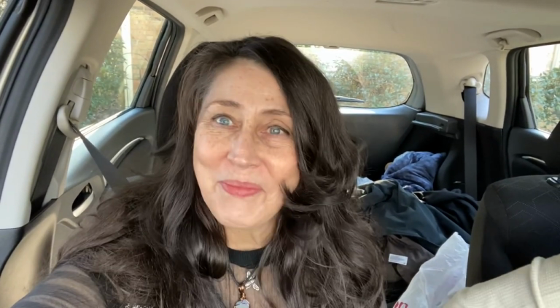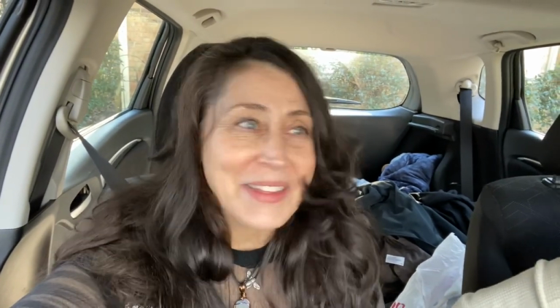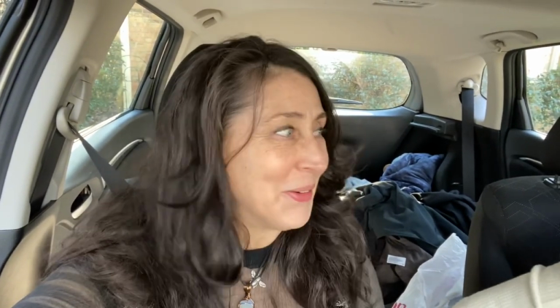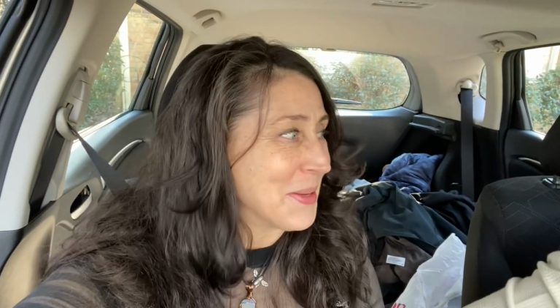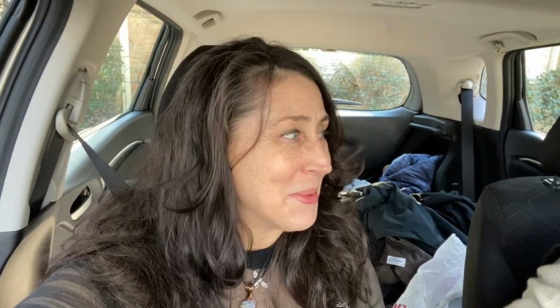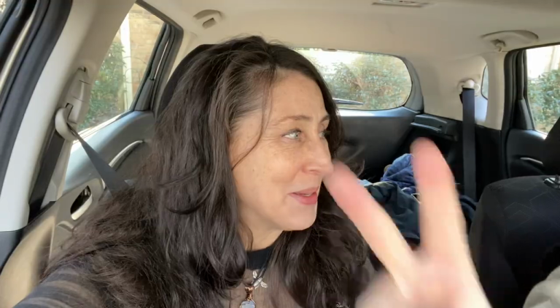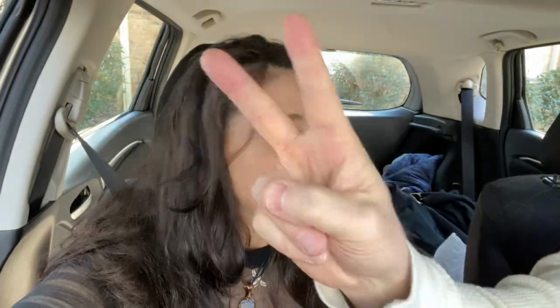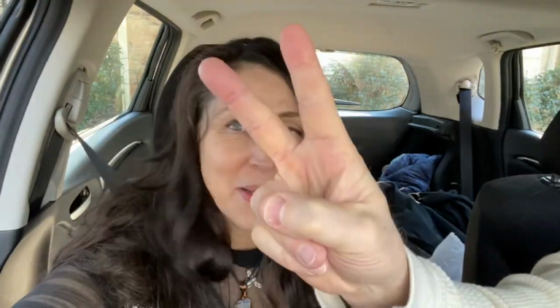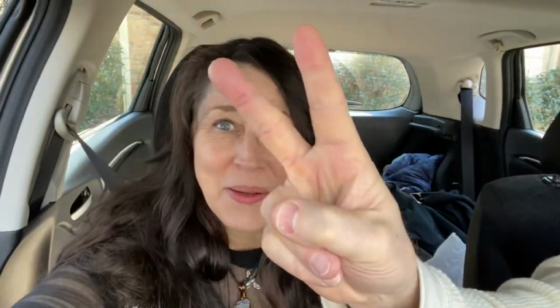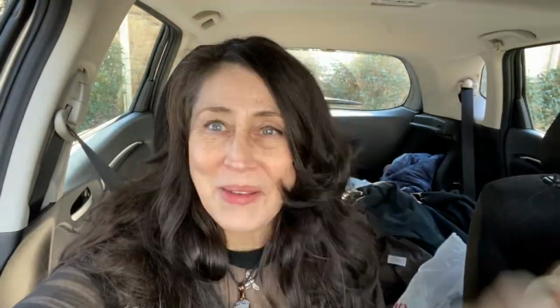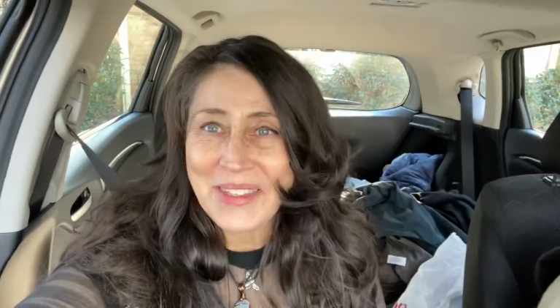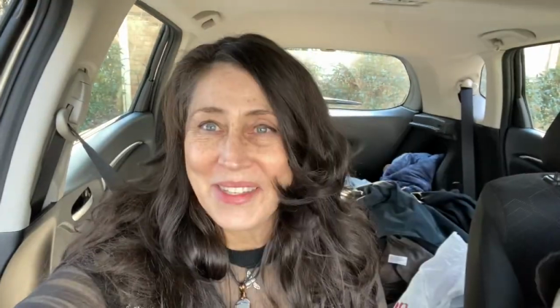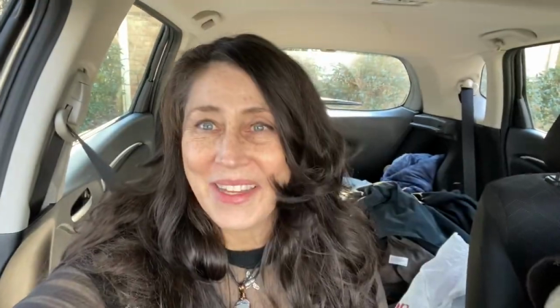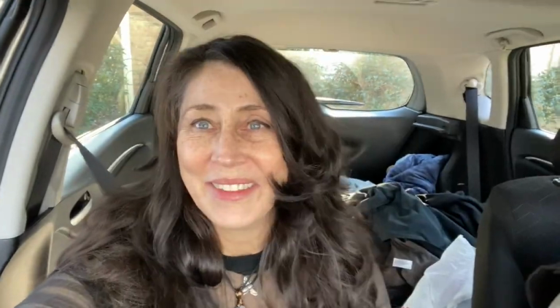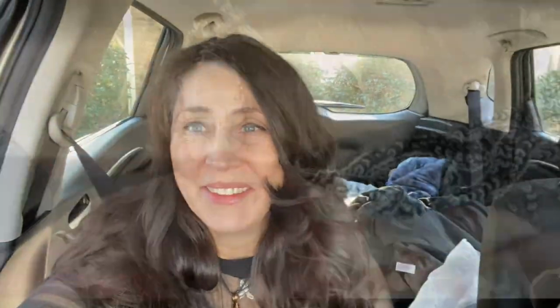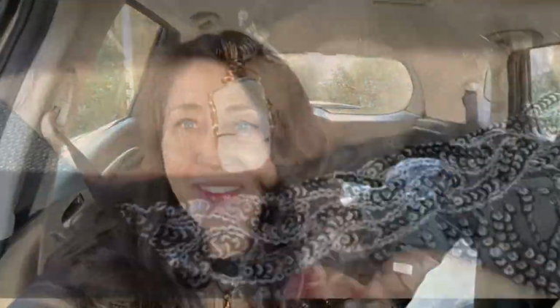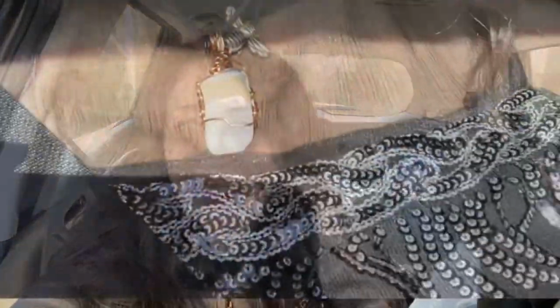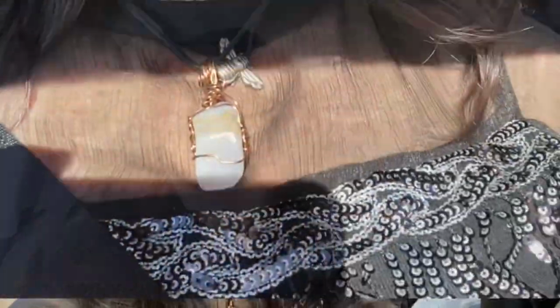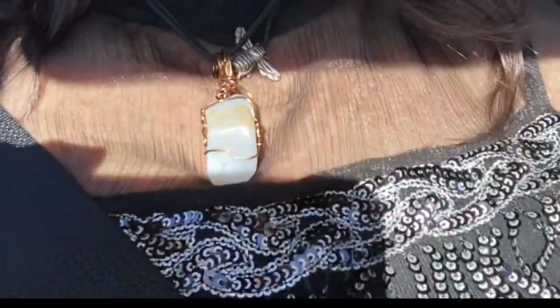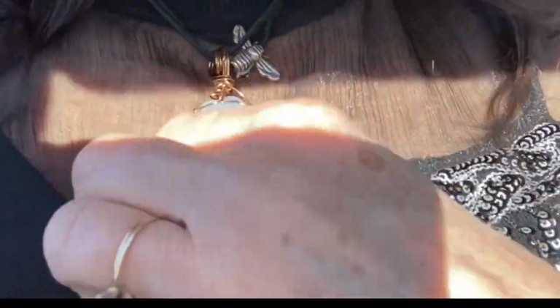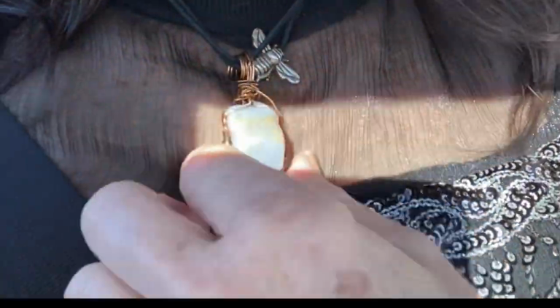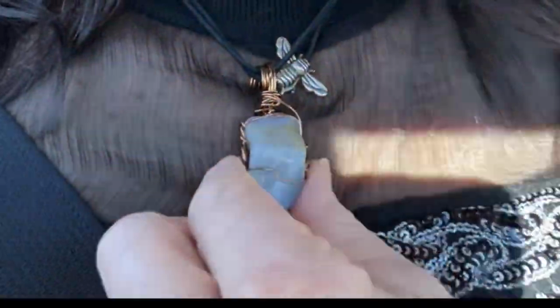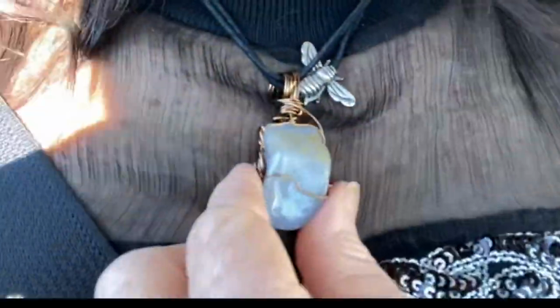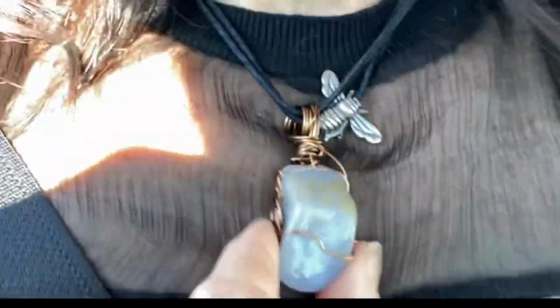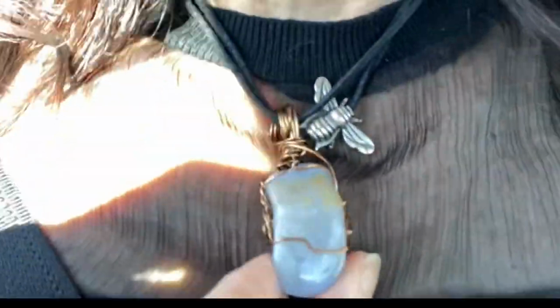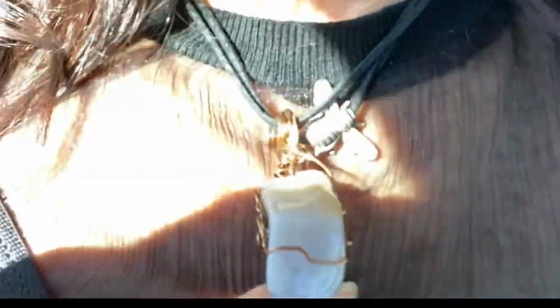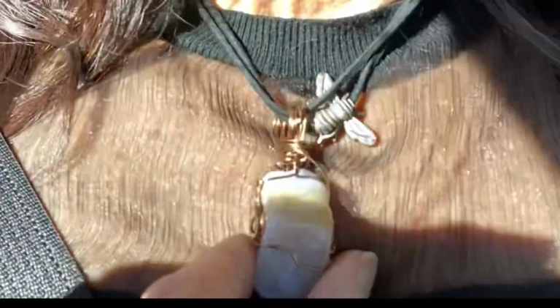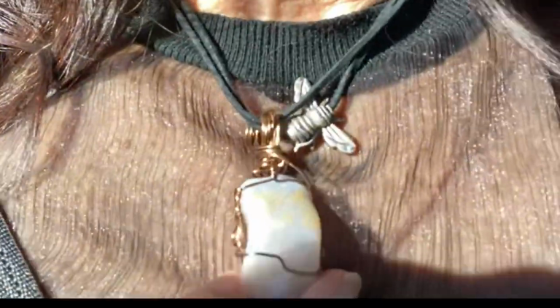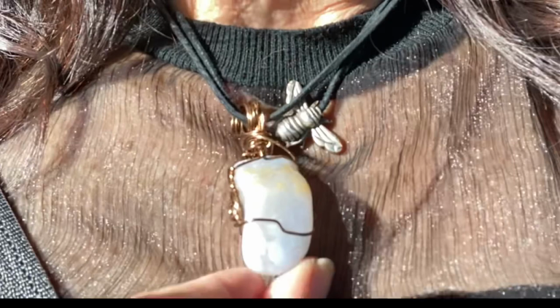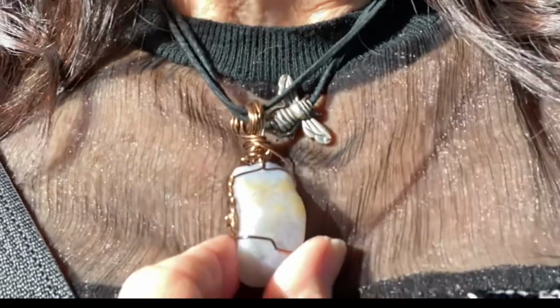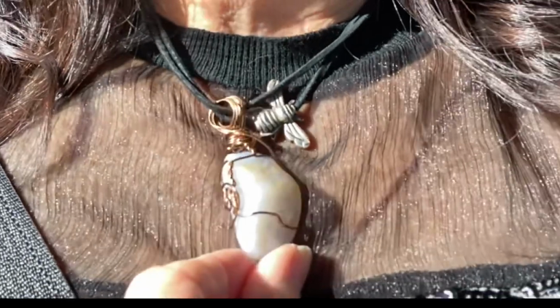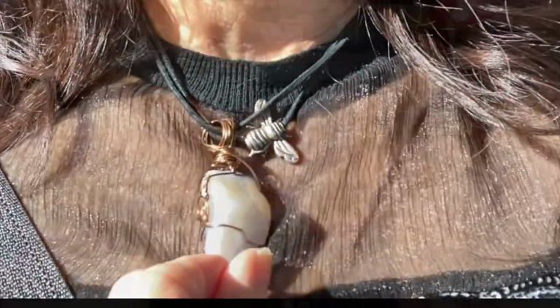Bless our trip. Bless this day. I love looking at this stone in the sunlight — so pretty.